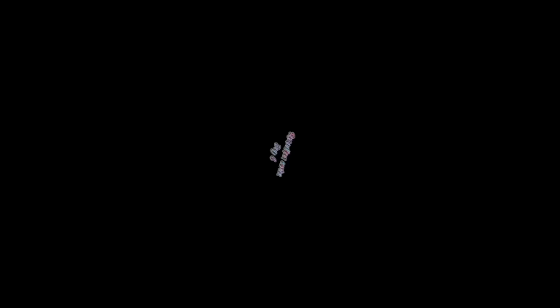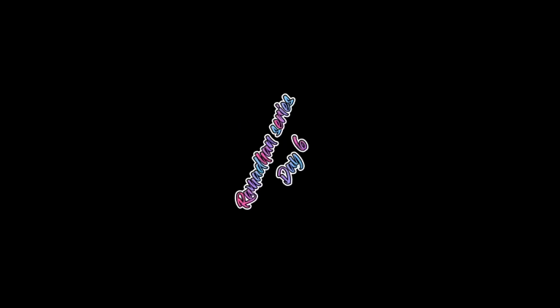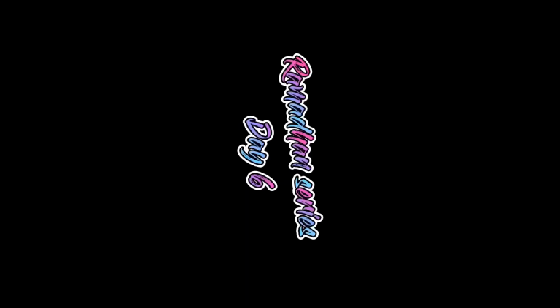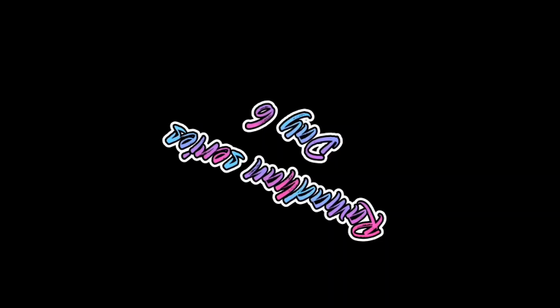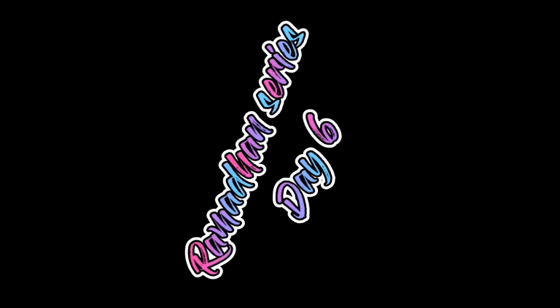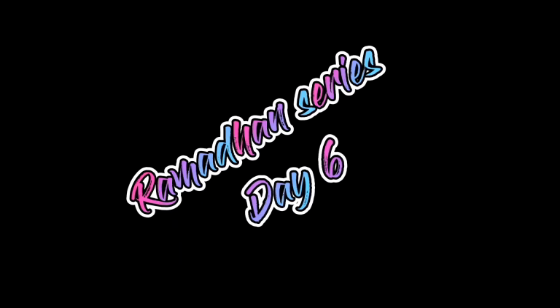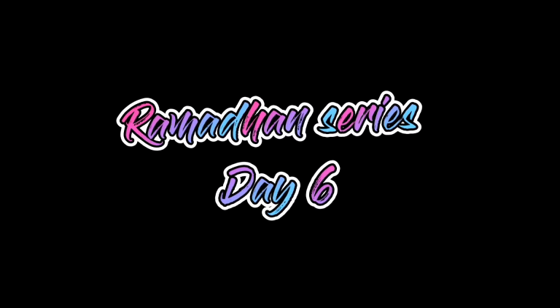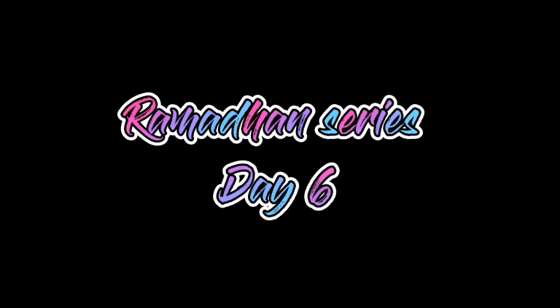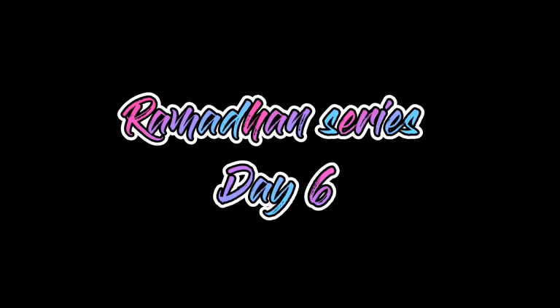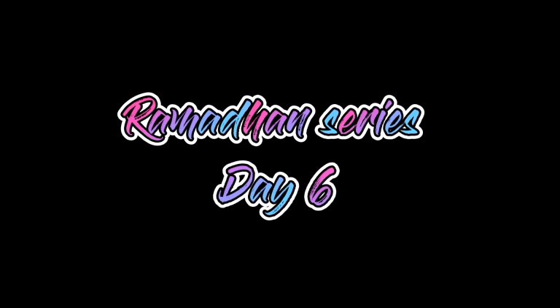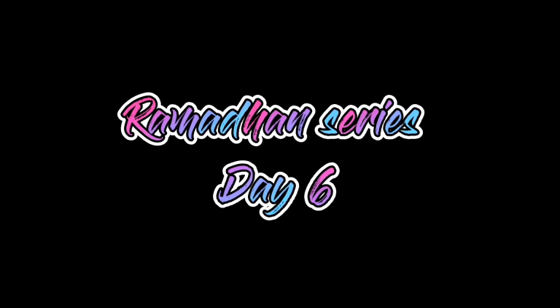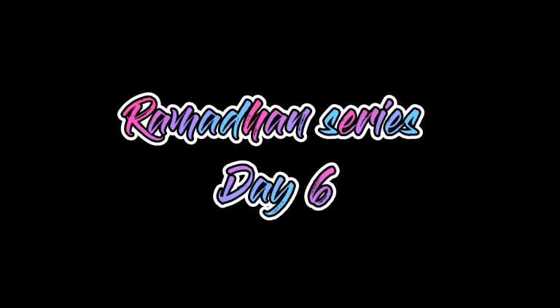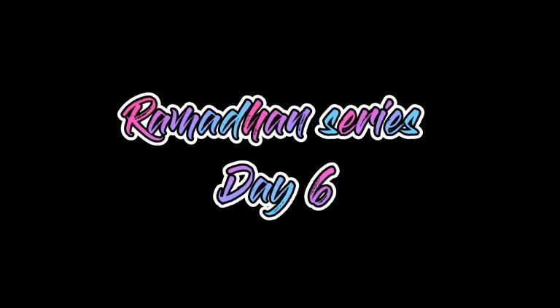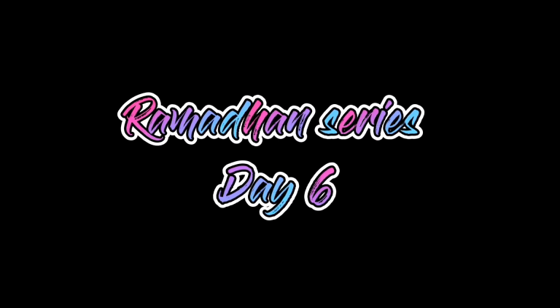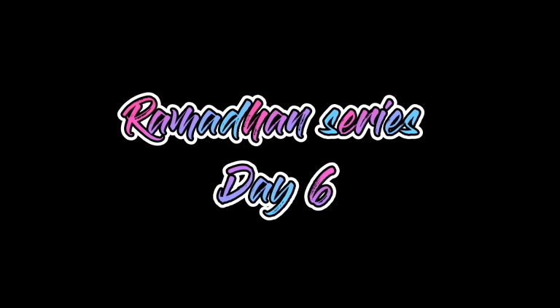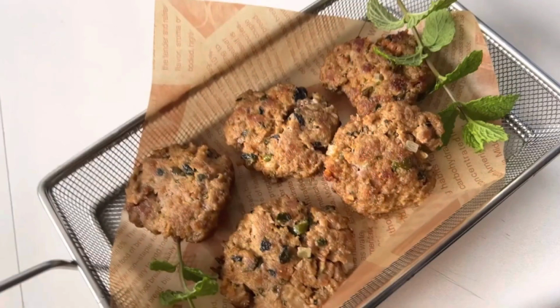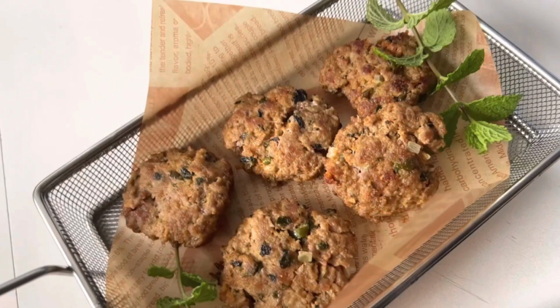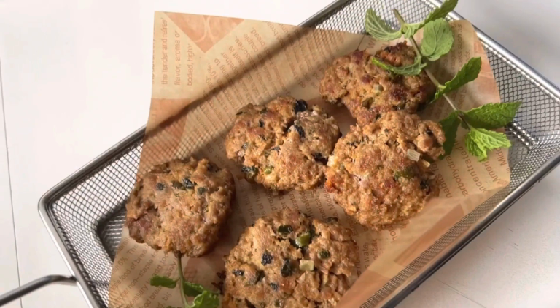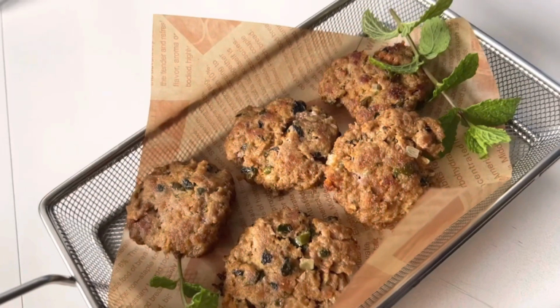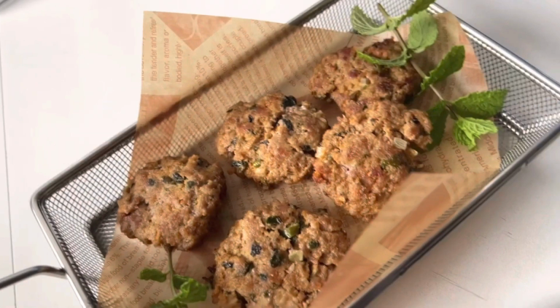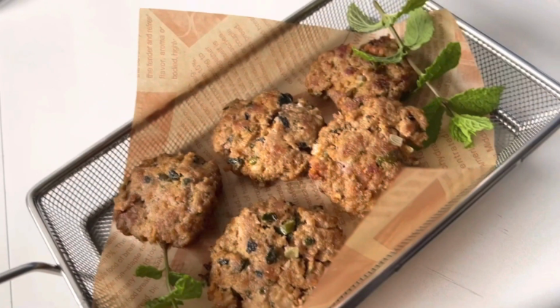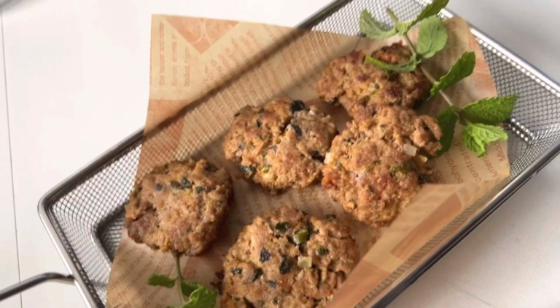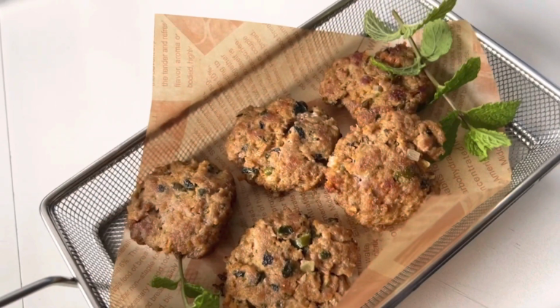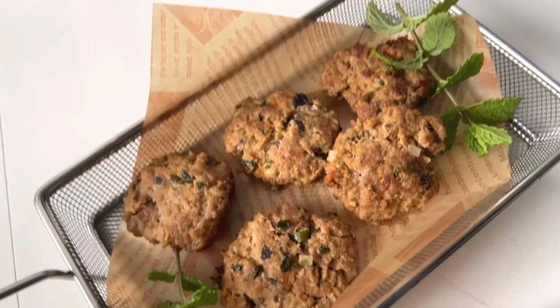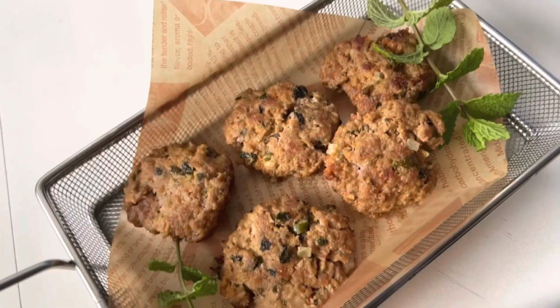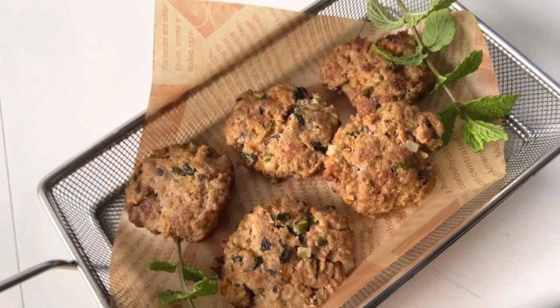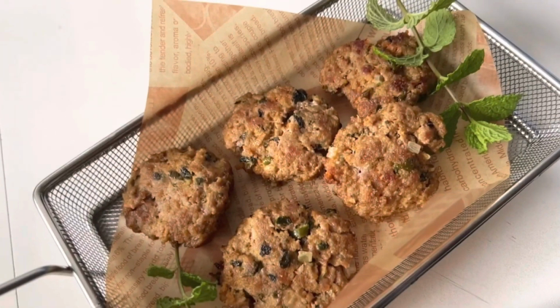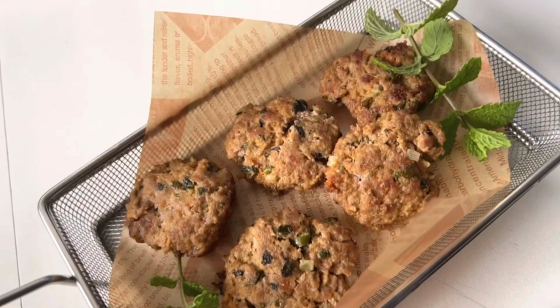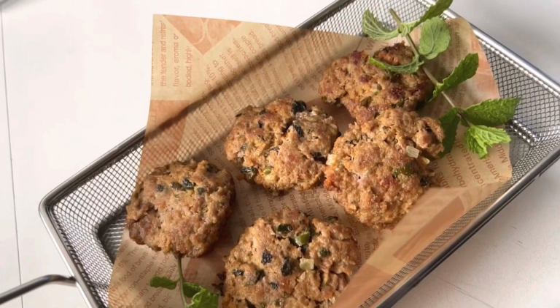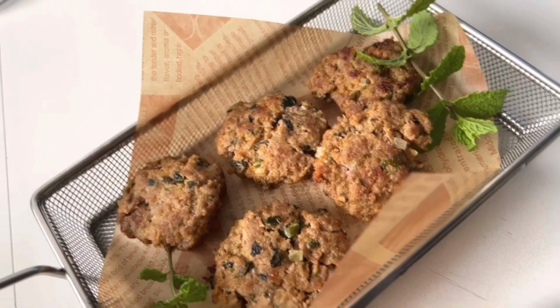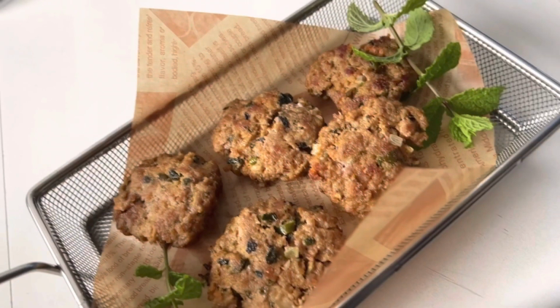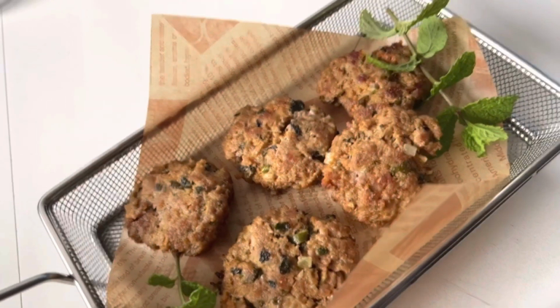Assalamu alaikum everyone, welcome back to my channel. This is Ramadan series day six. Today I made mutton kebab, let's get started.